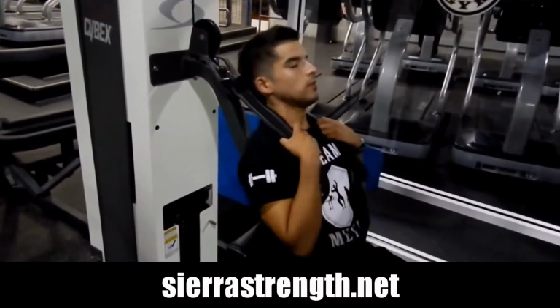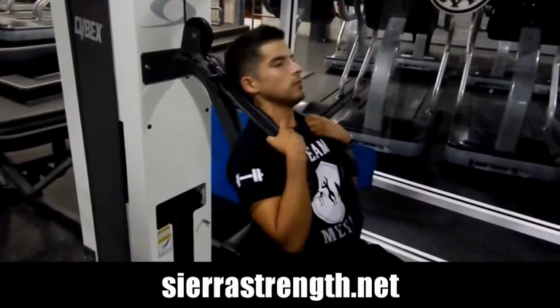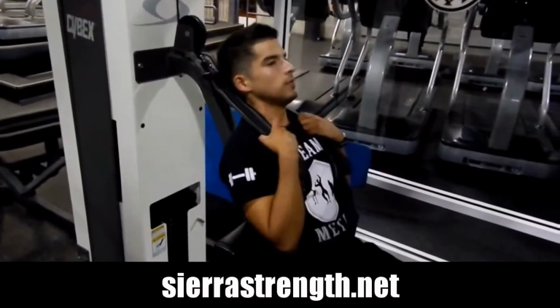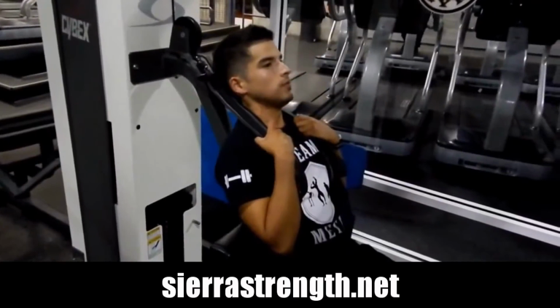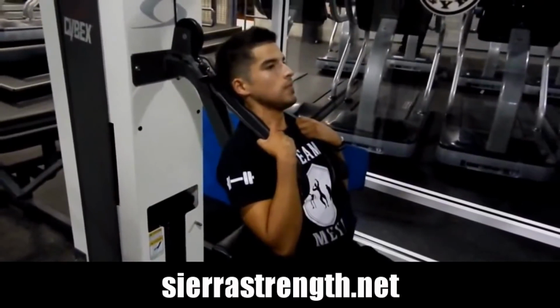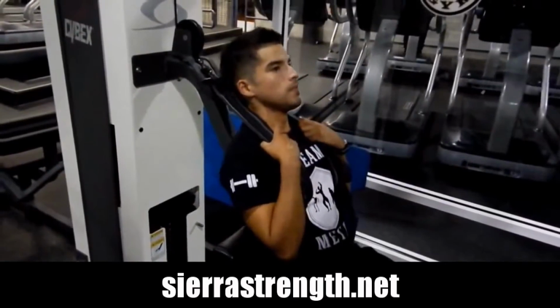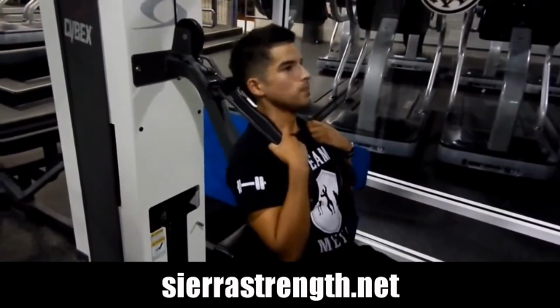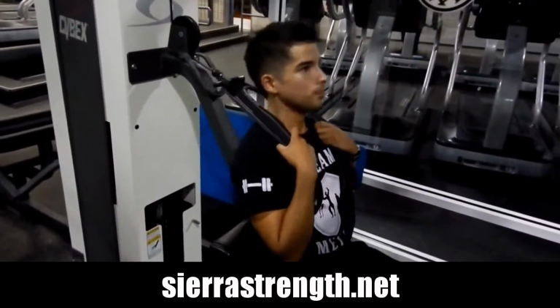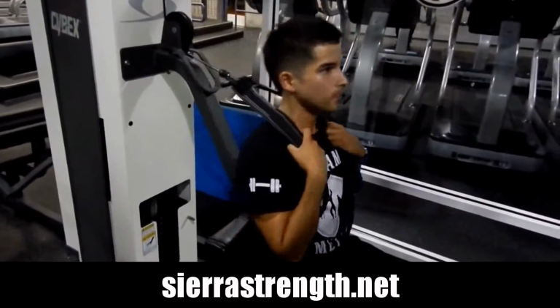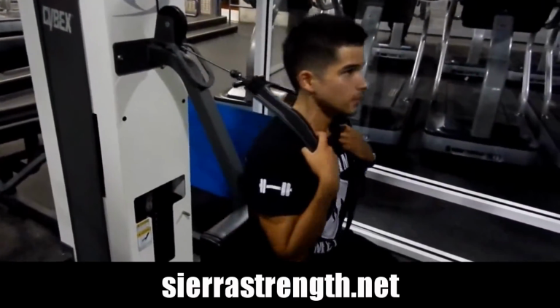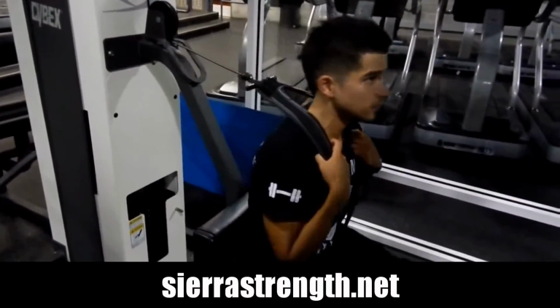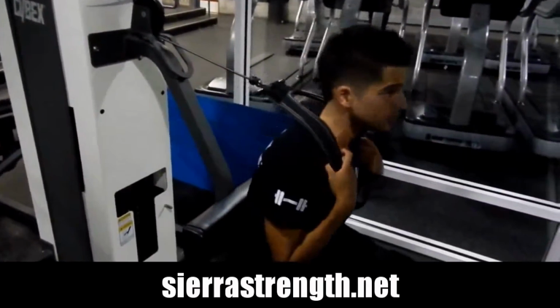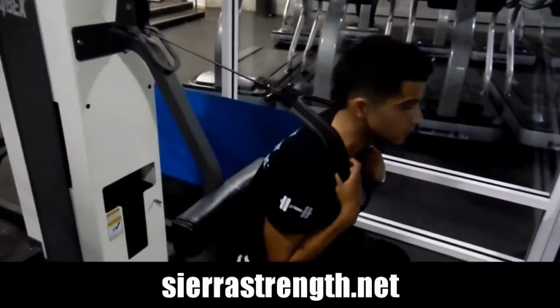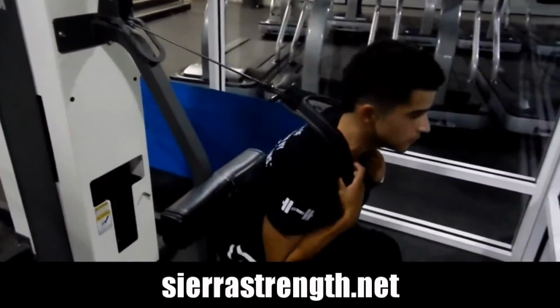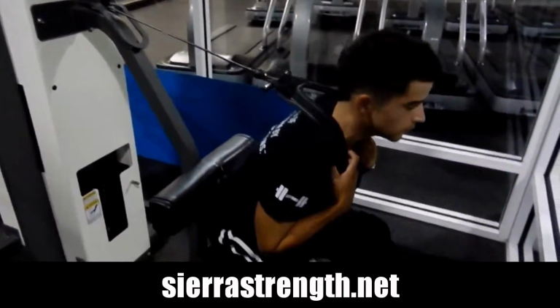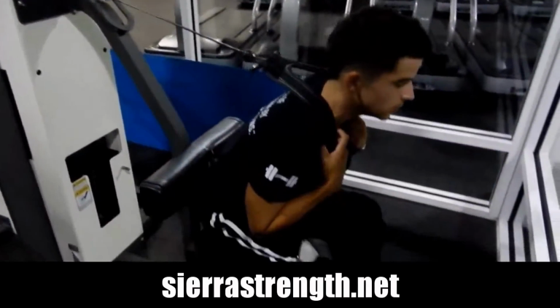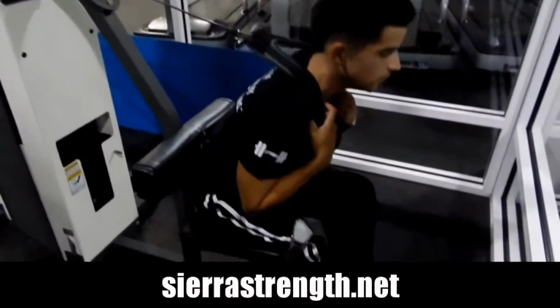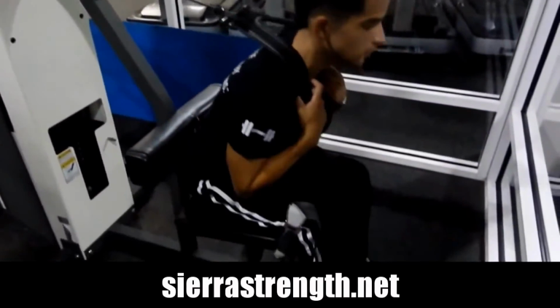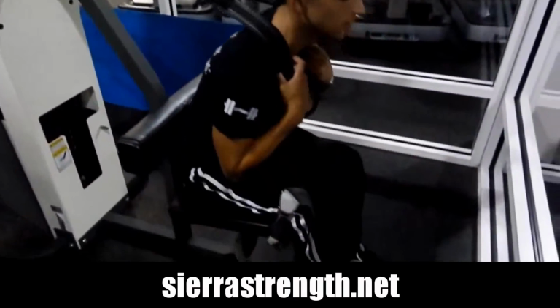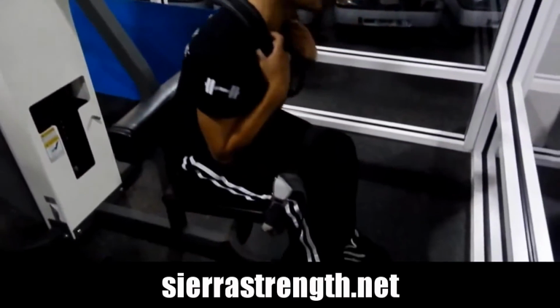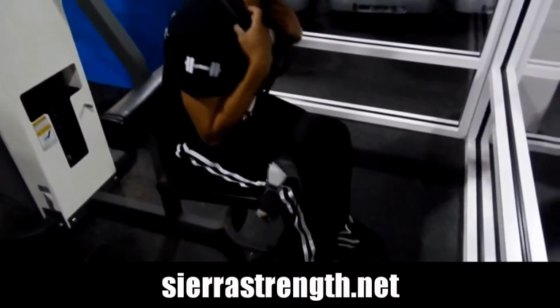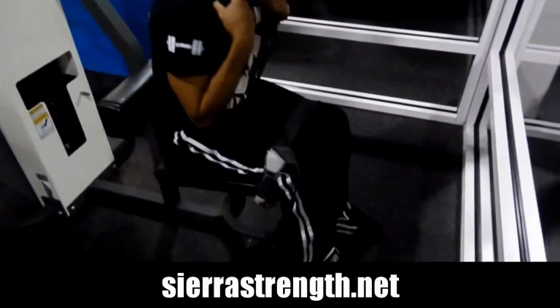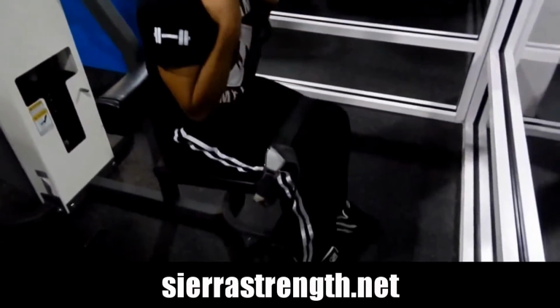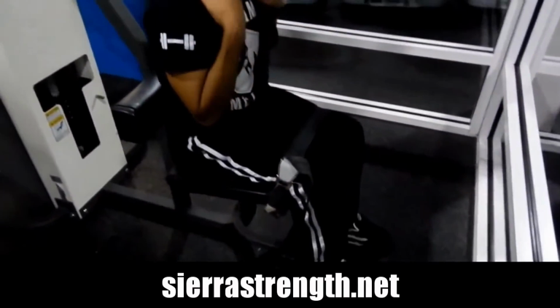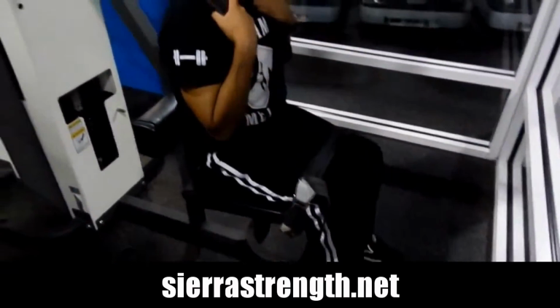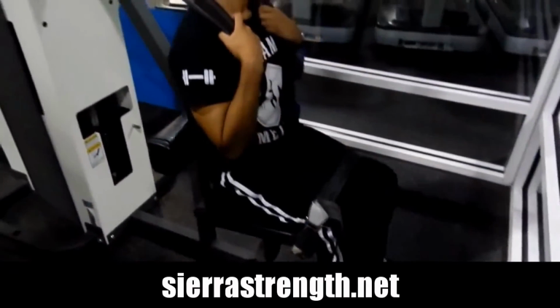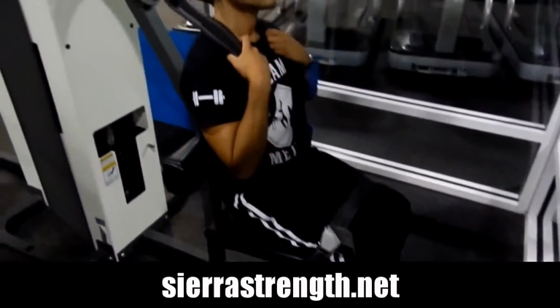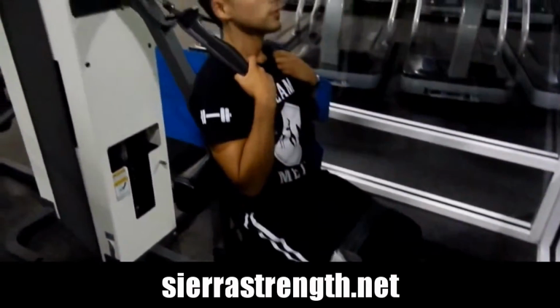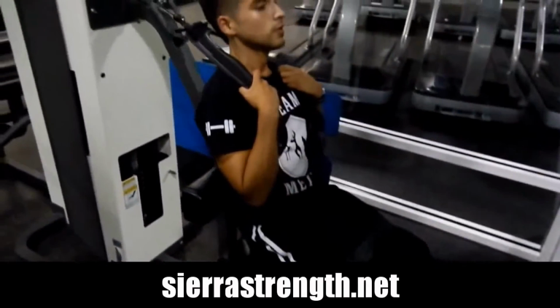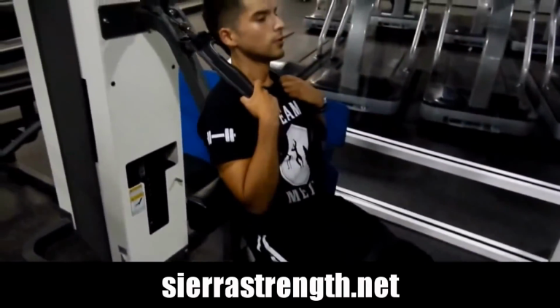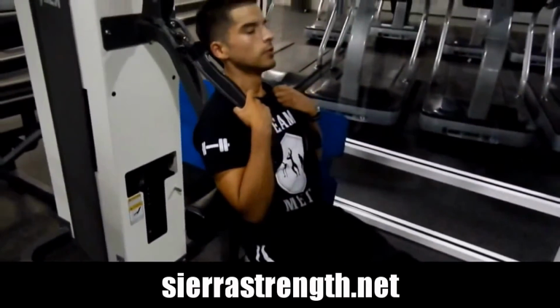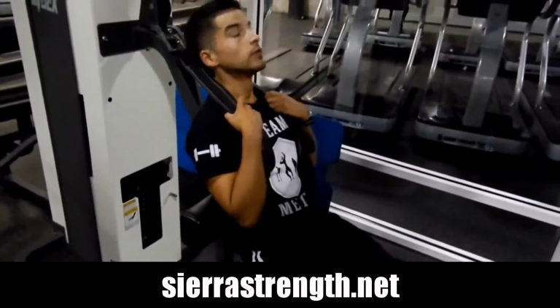Give this a shot if you feel like this is something you need to involve in your ab days.